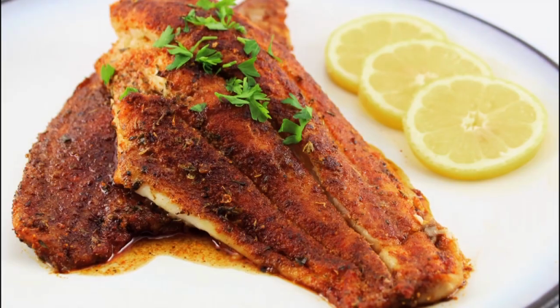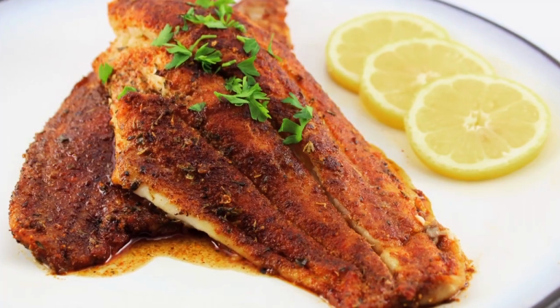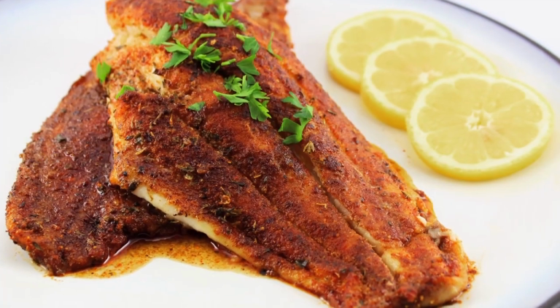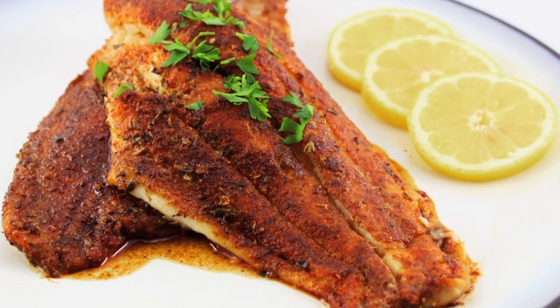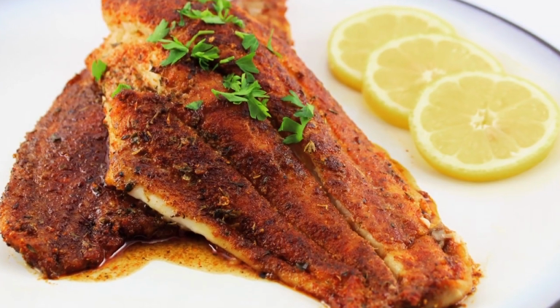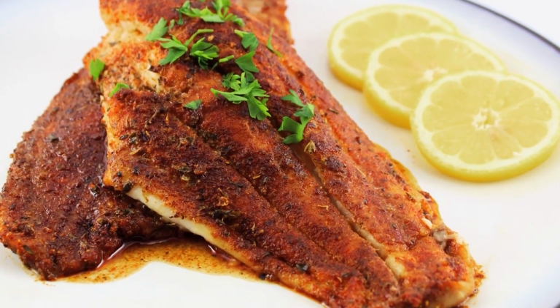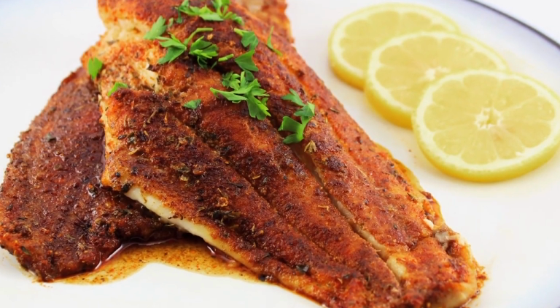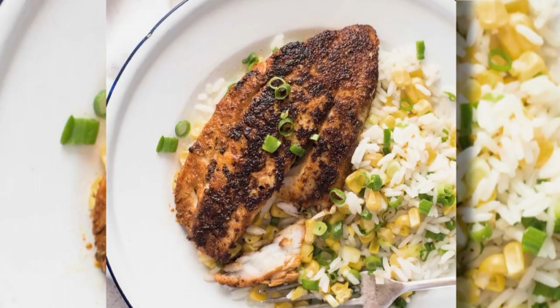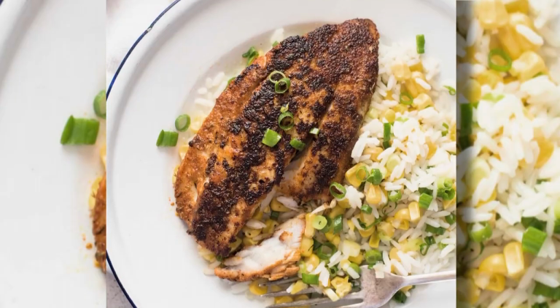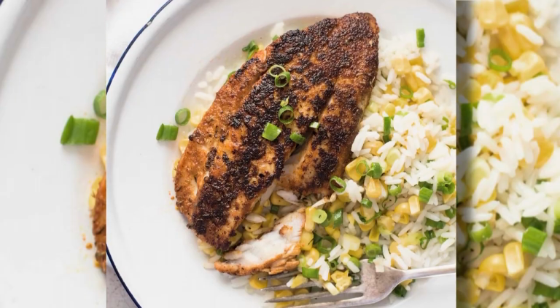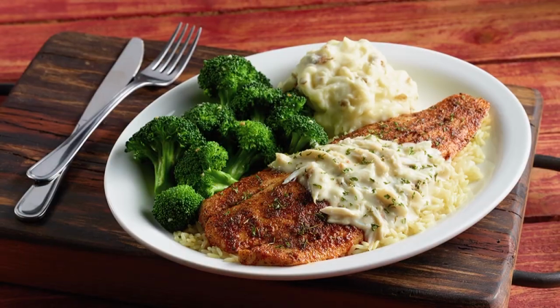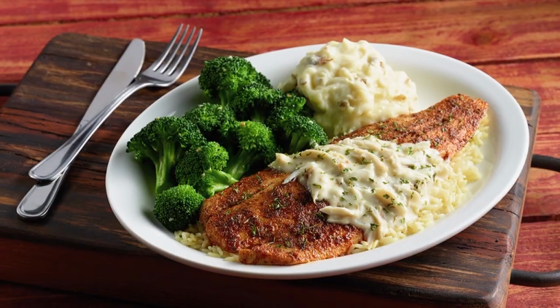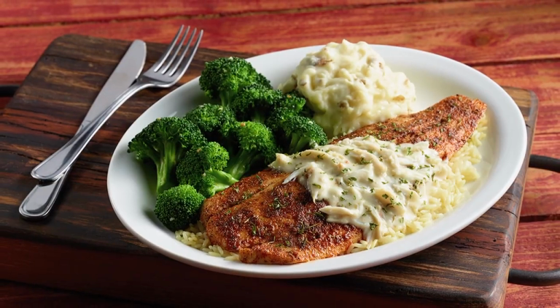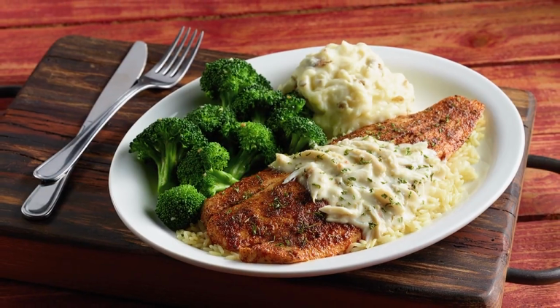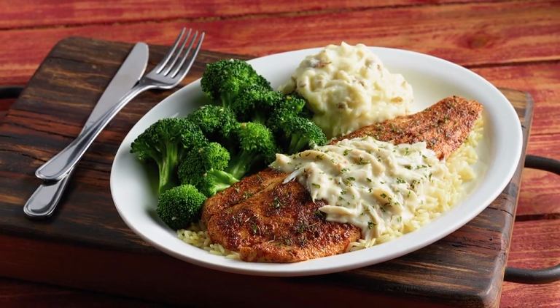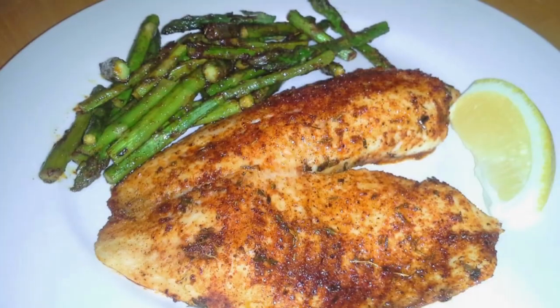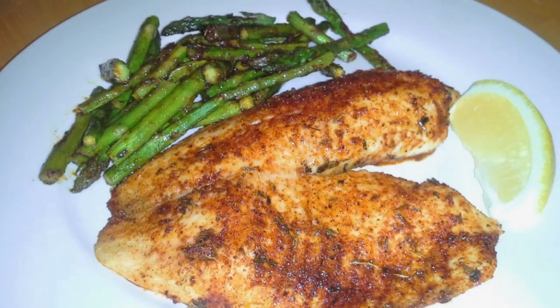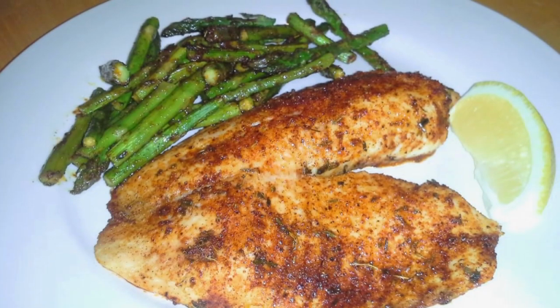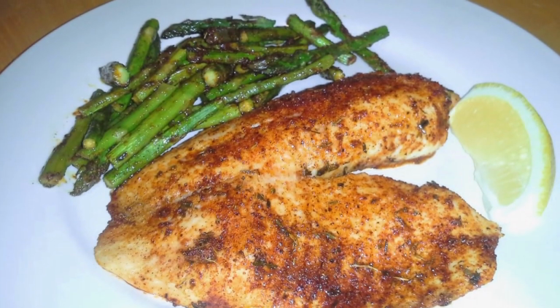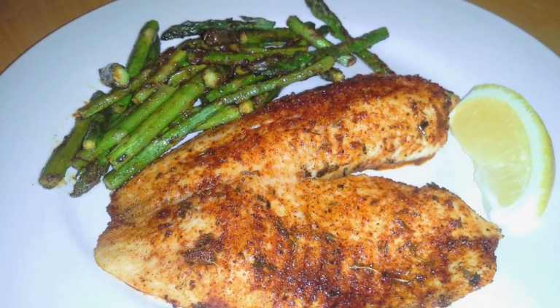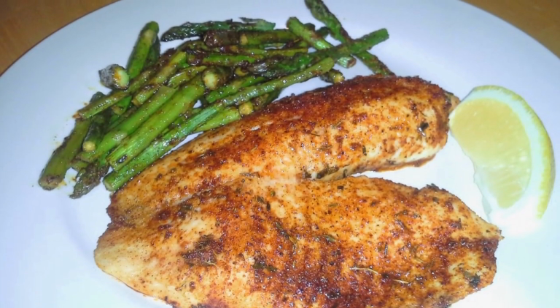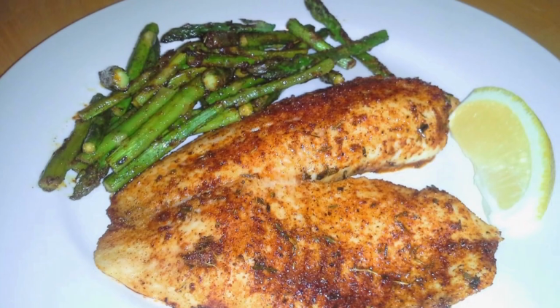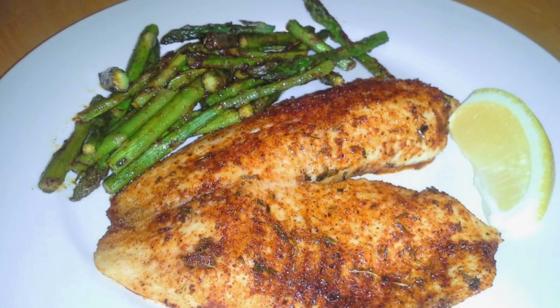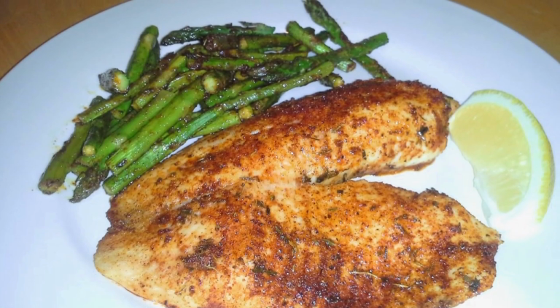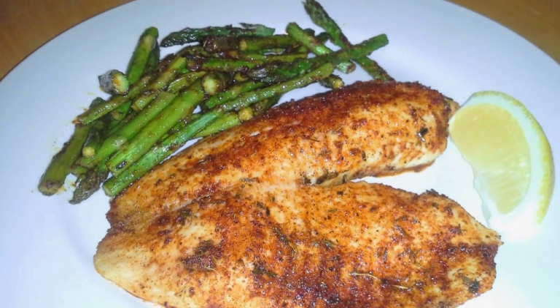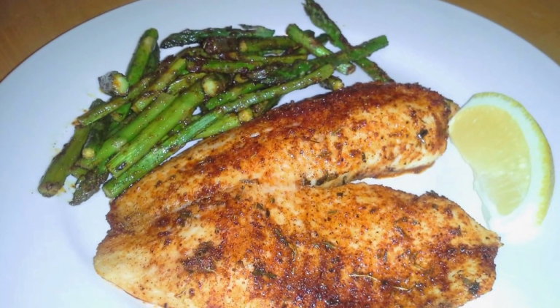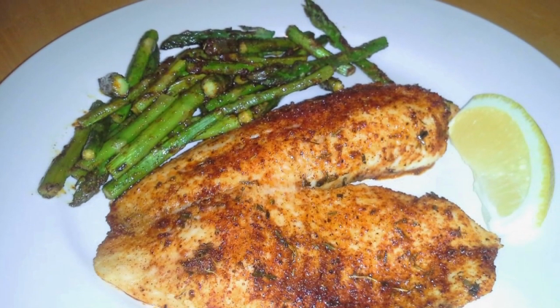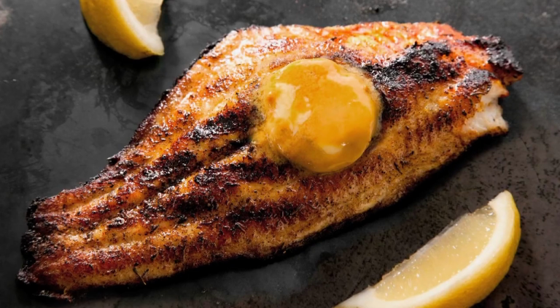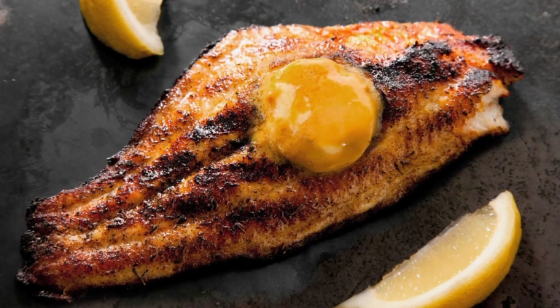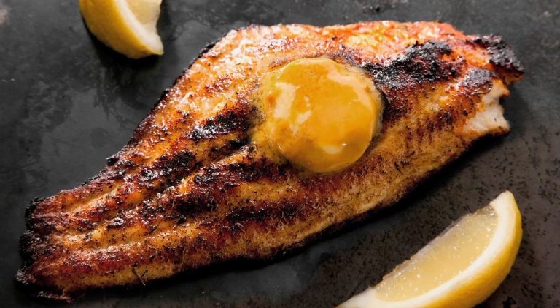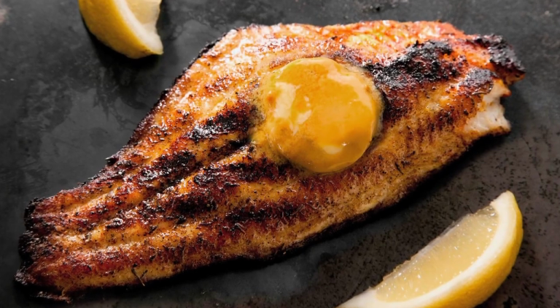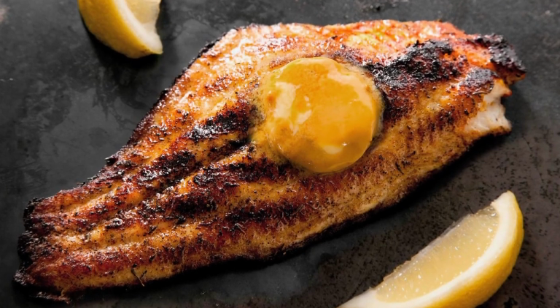Serve with some lemon wedges, rice or whipped potatoes, and some fresh grilled spring asparagus, and you are set.